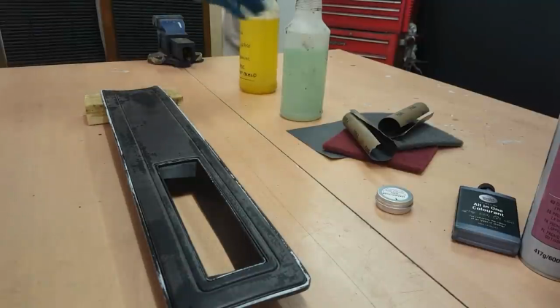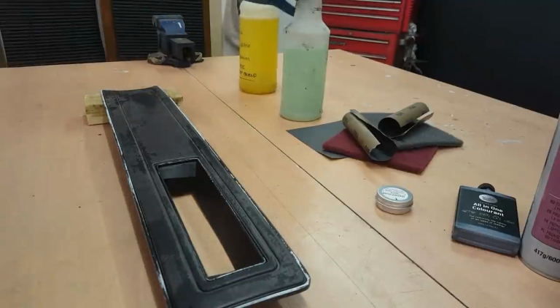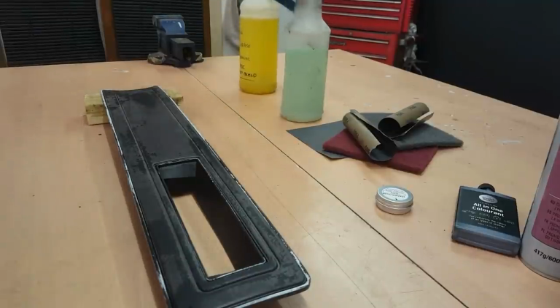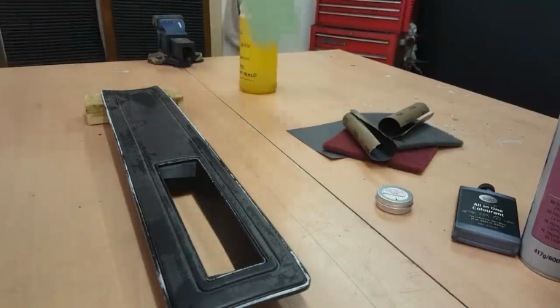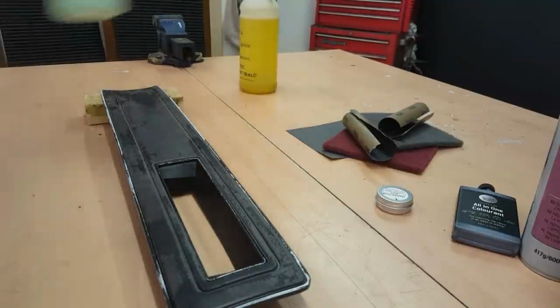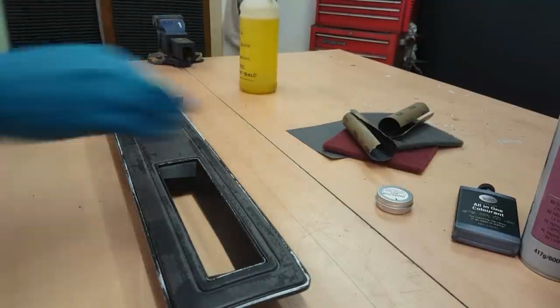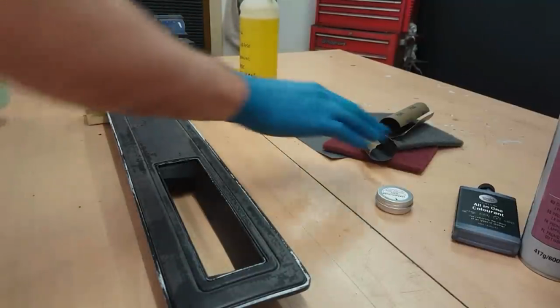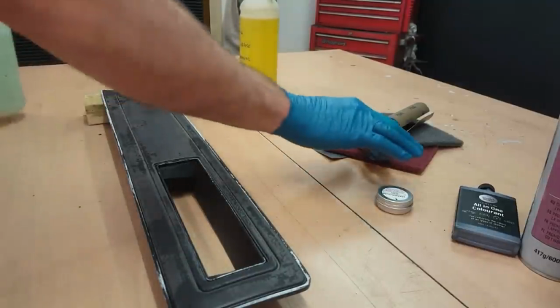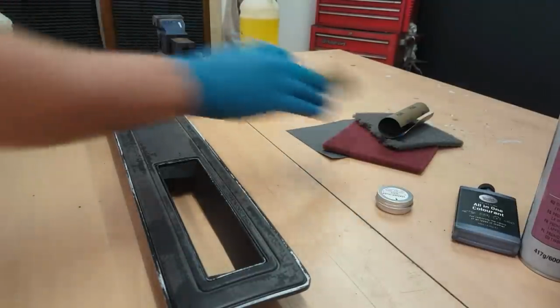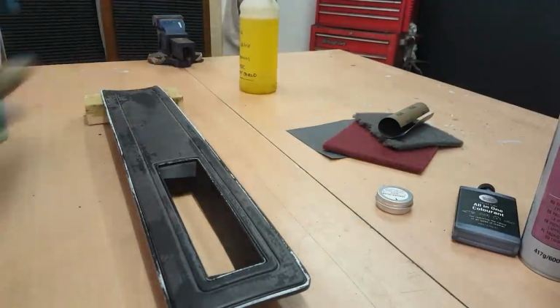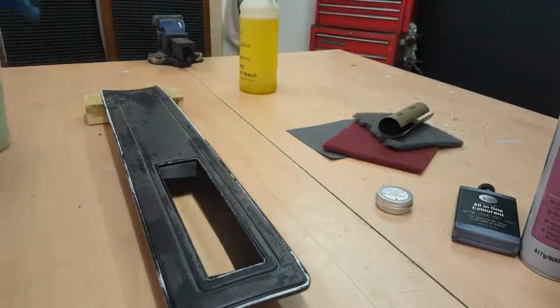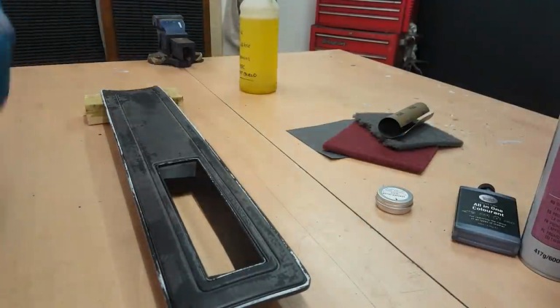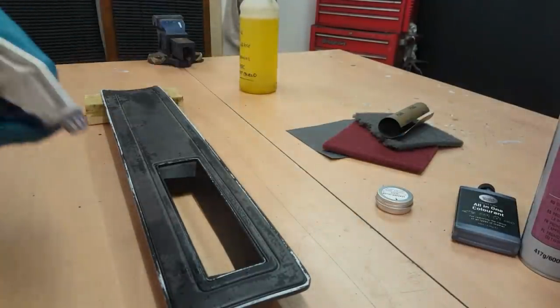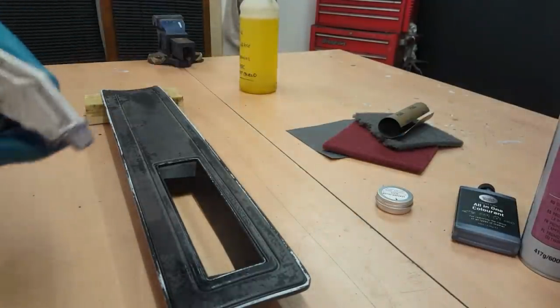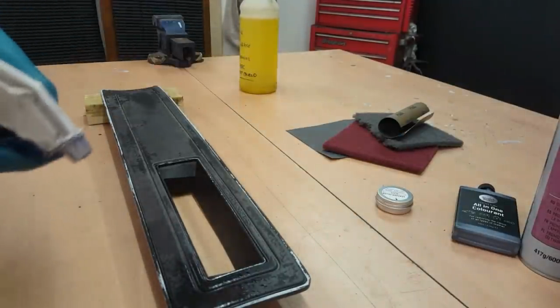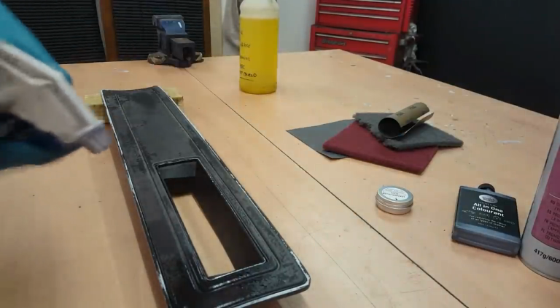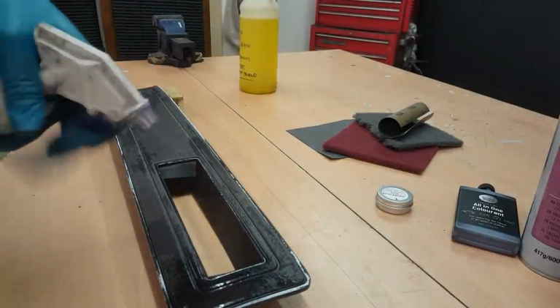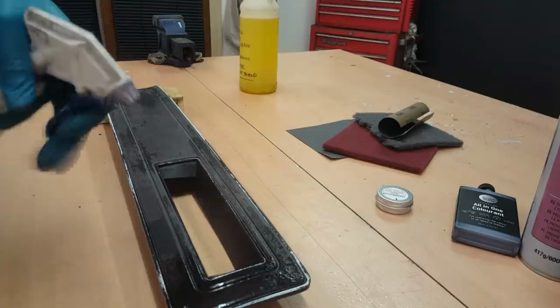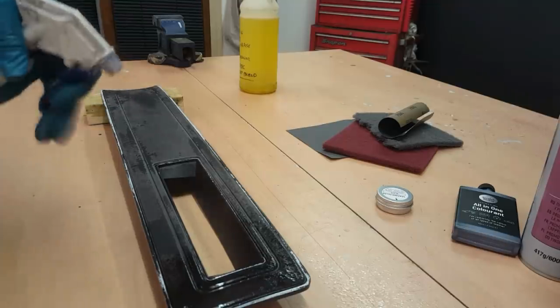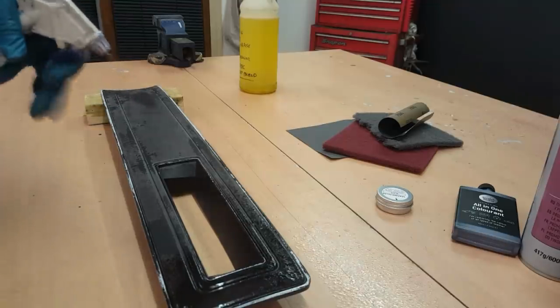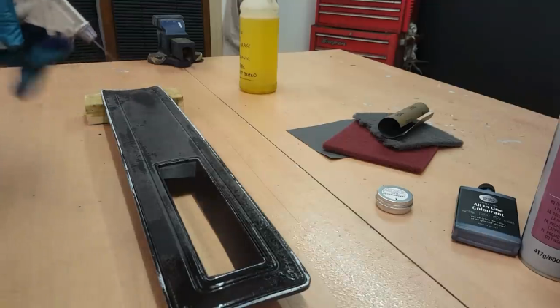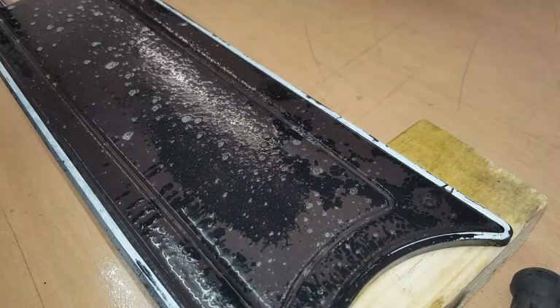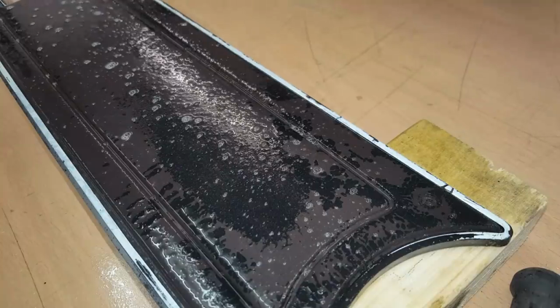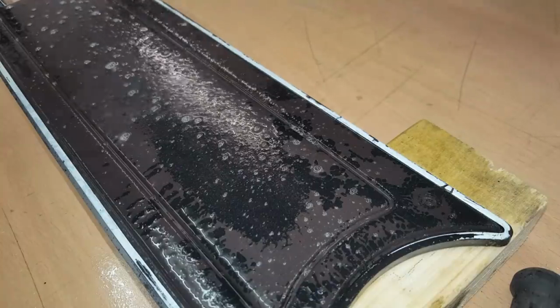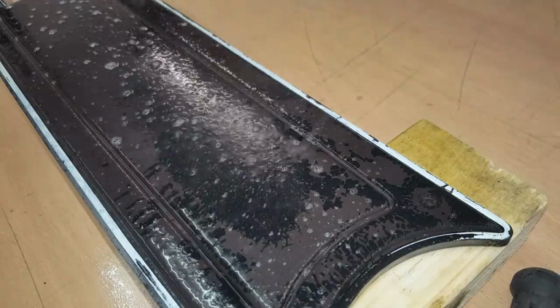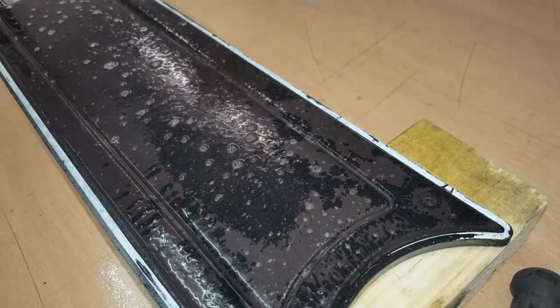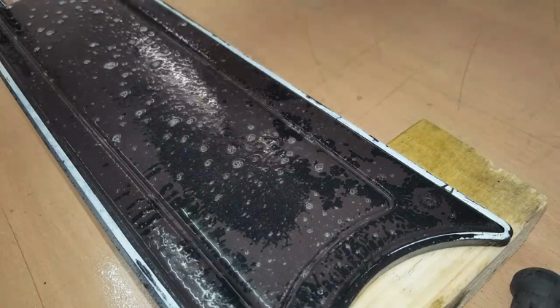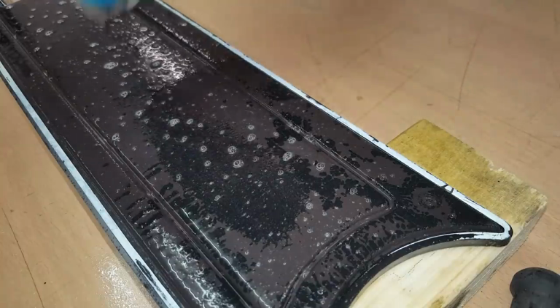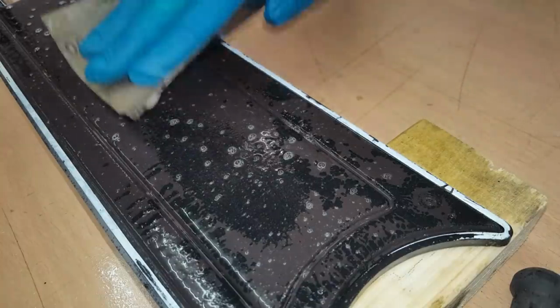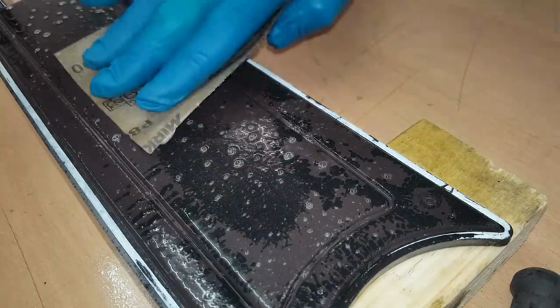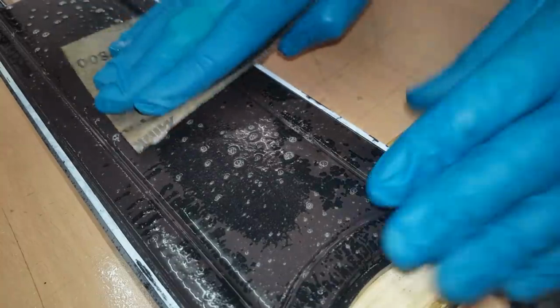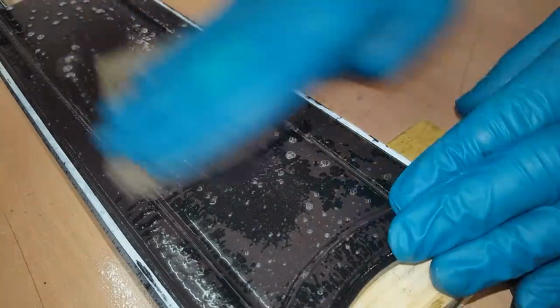With all the dirt now cleaned off and the panel dried, I can reach for my soapy water and begin sanding off all the old paint.